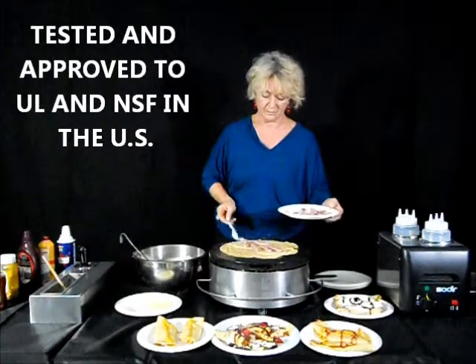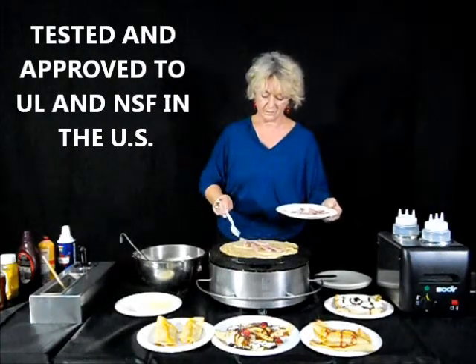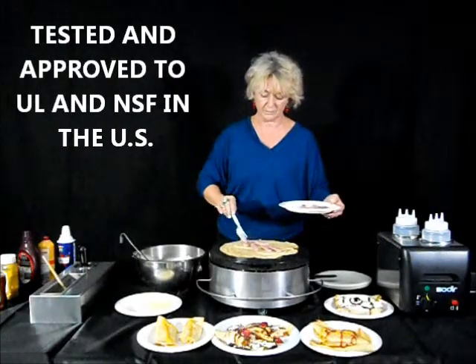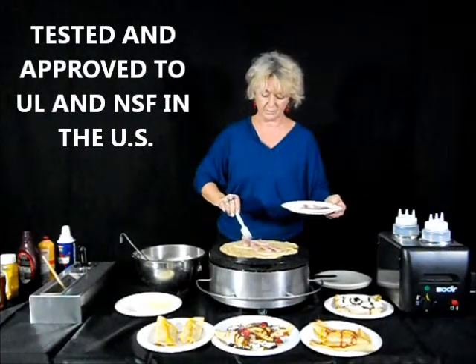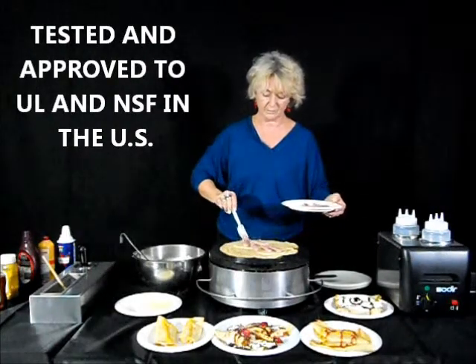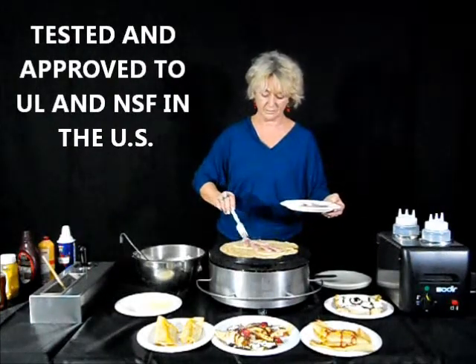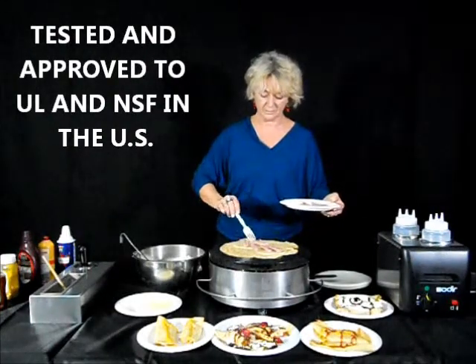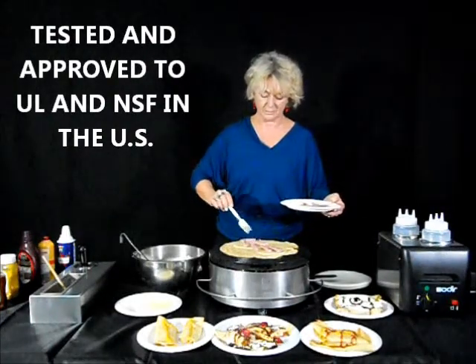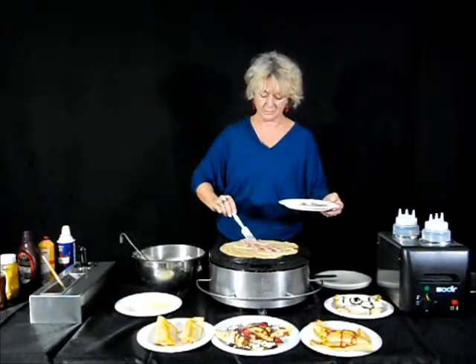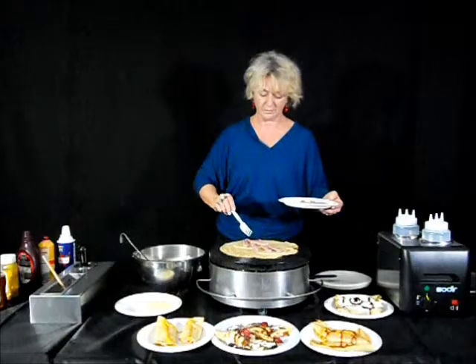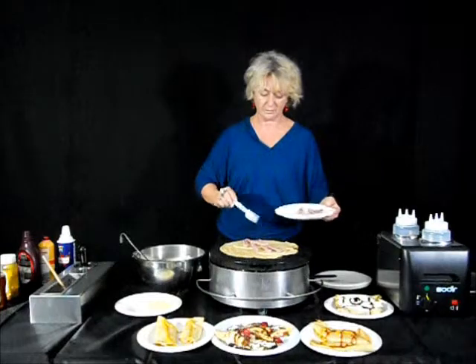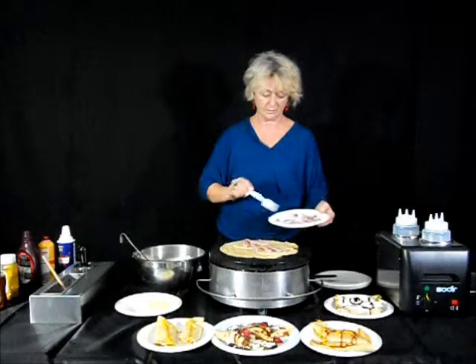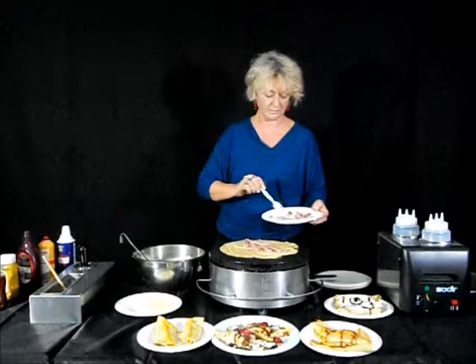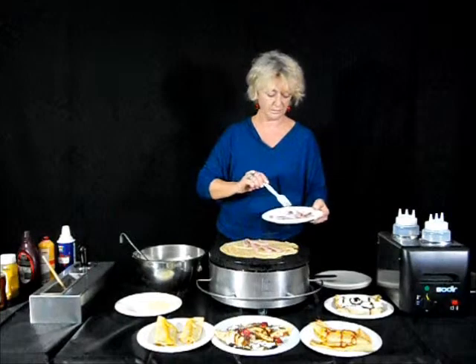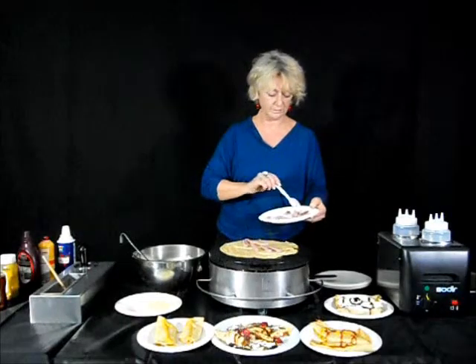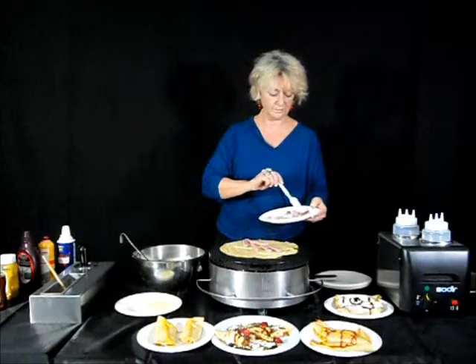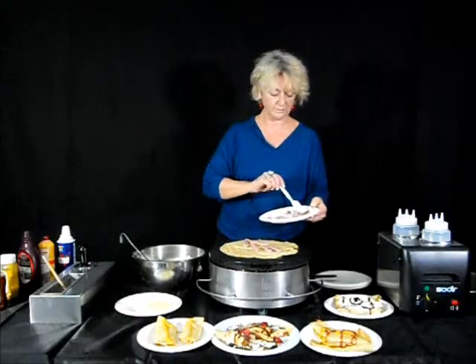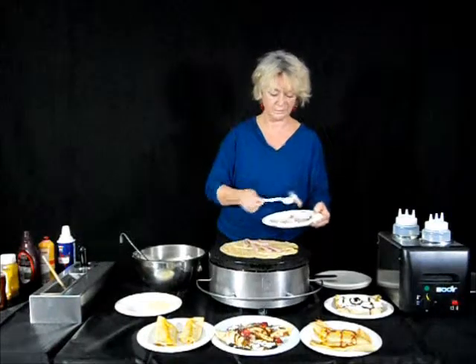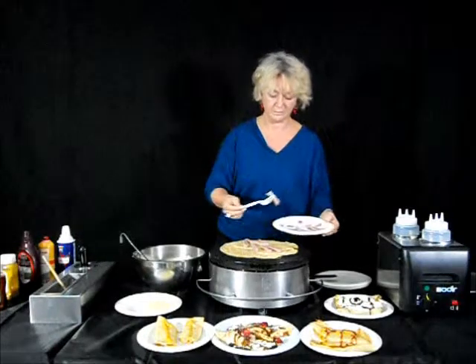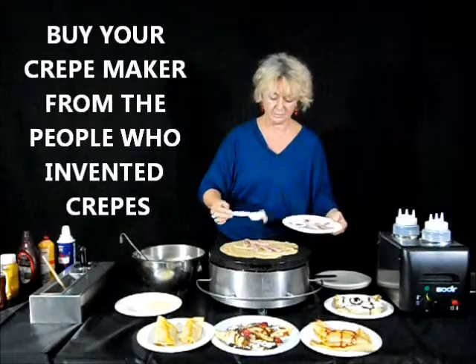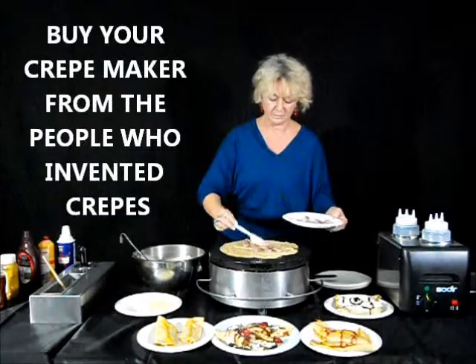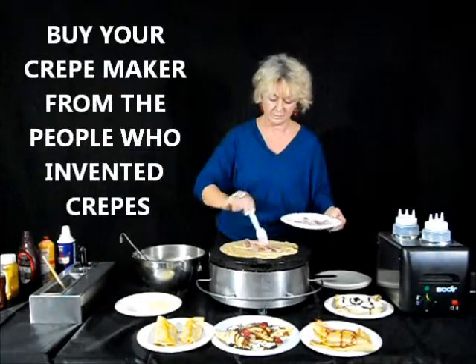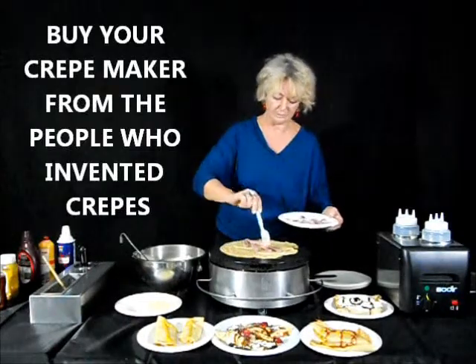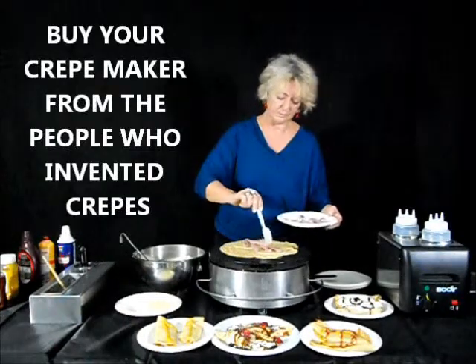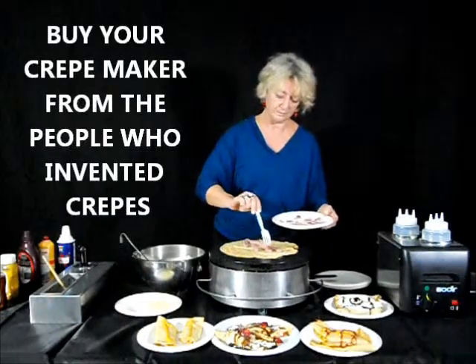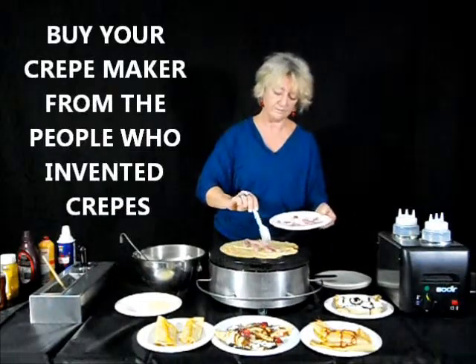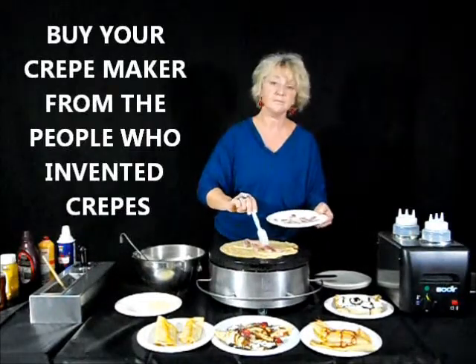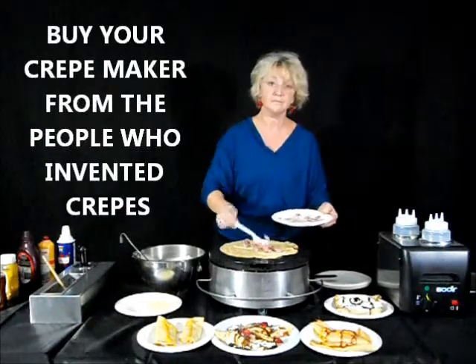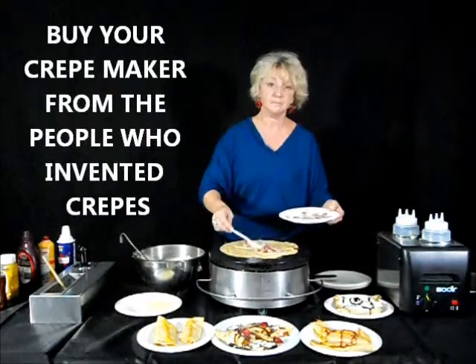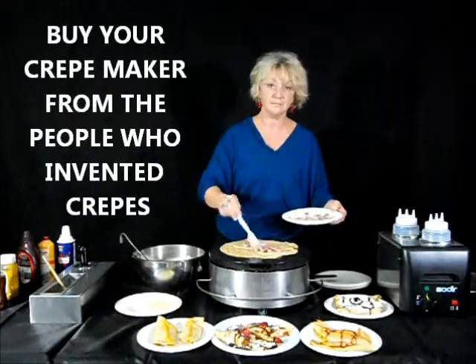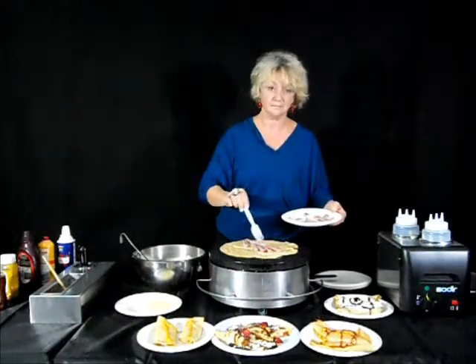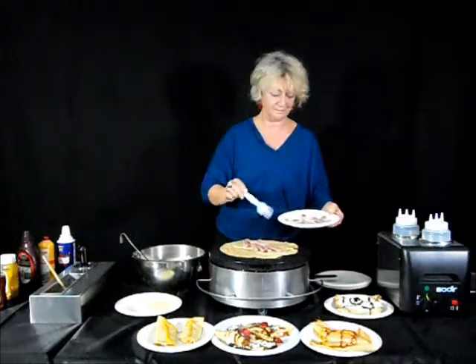The French invented crepes, so when you buy your crepe makers, buy Equipex.